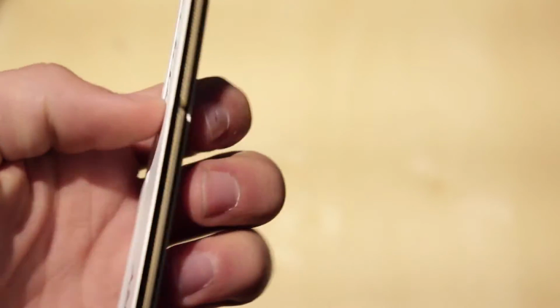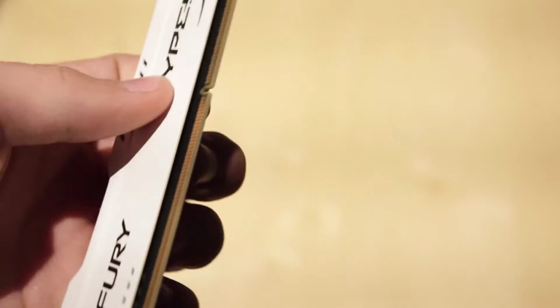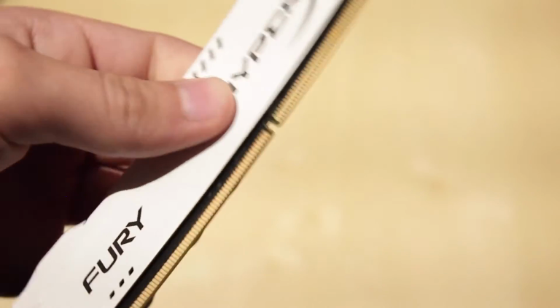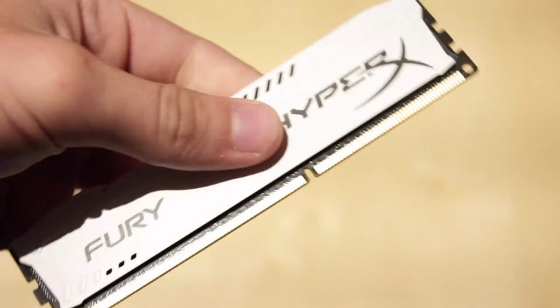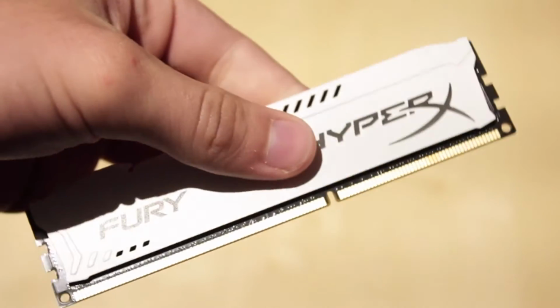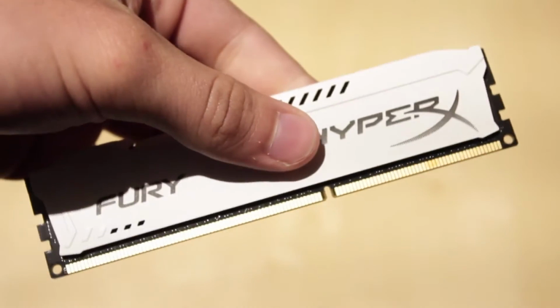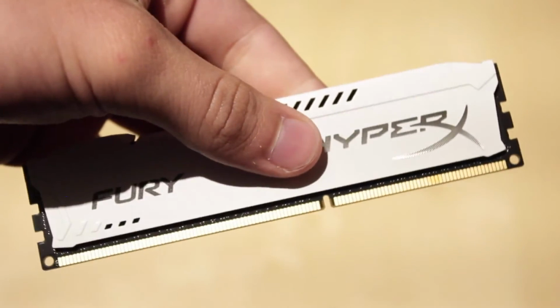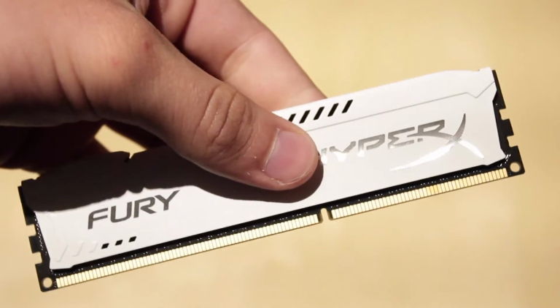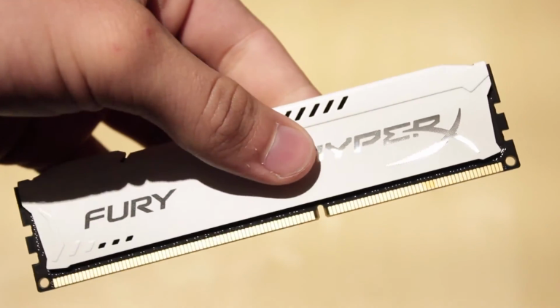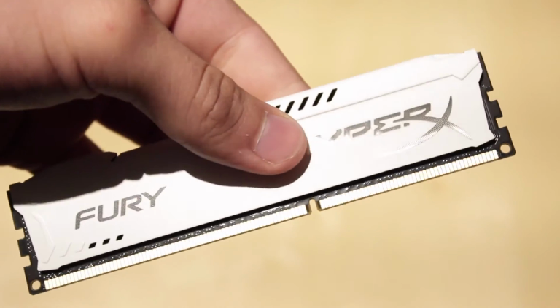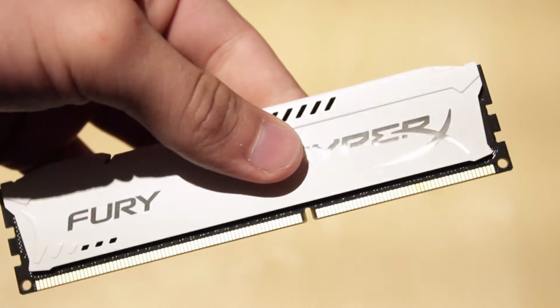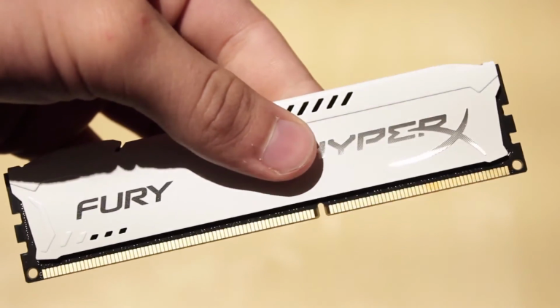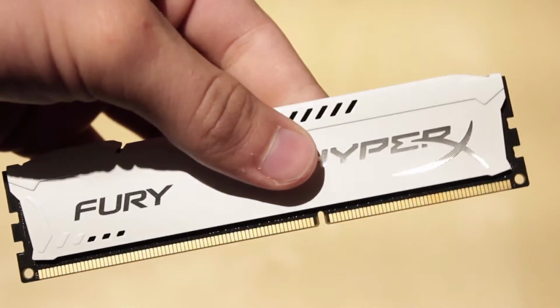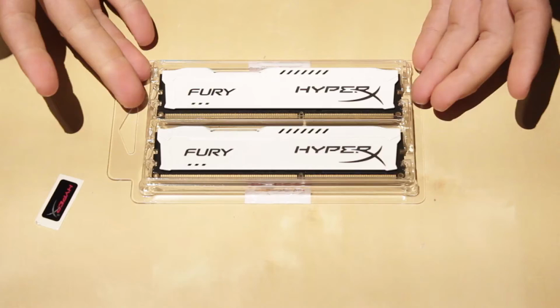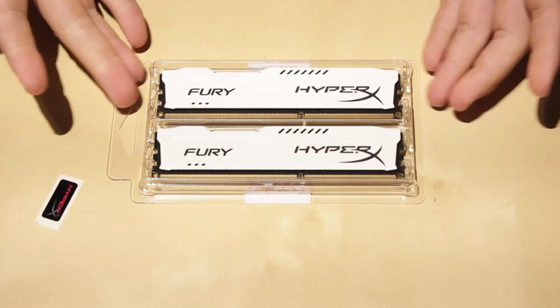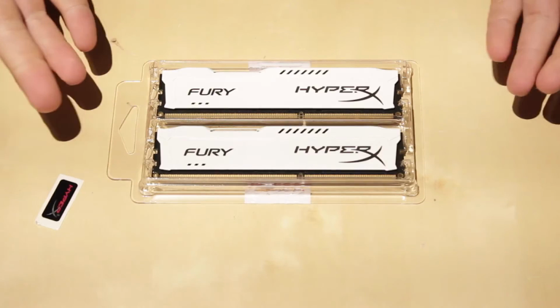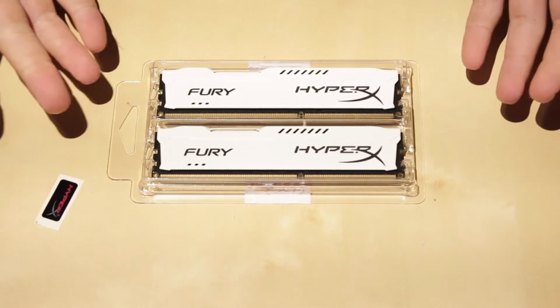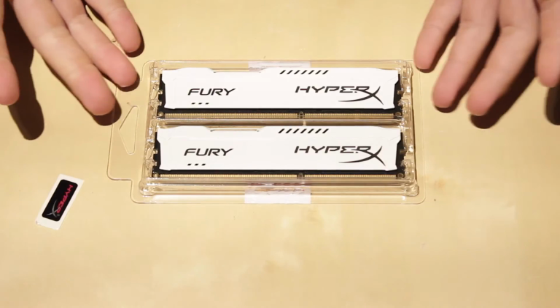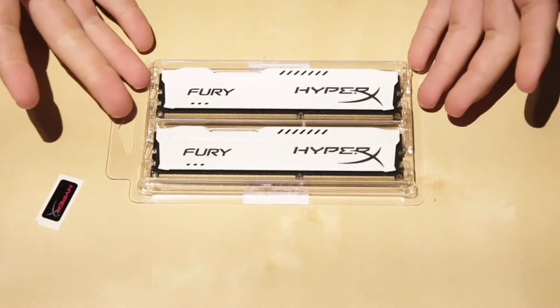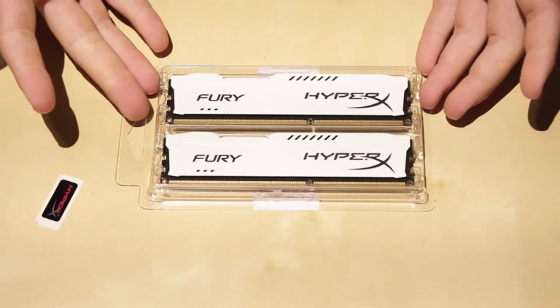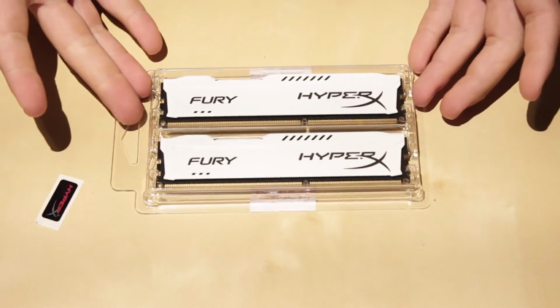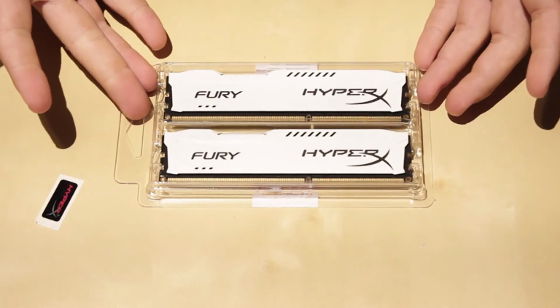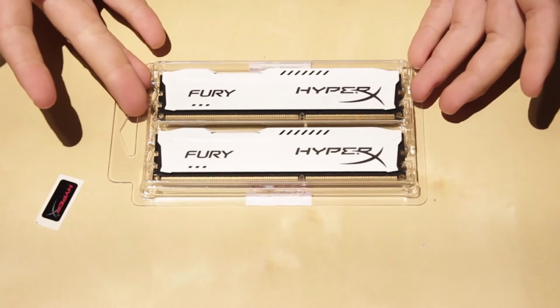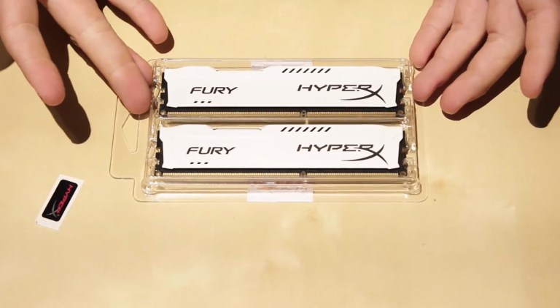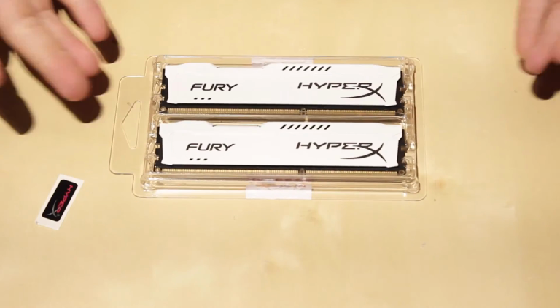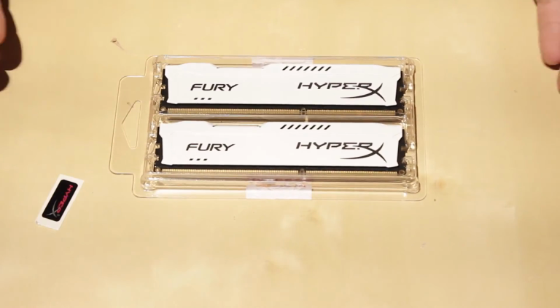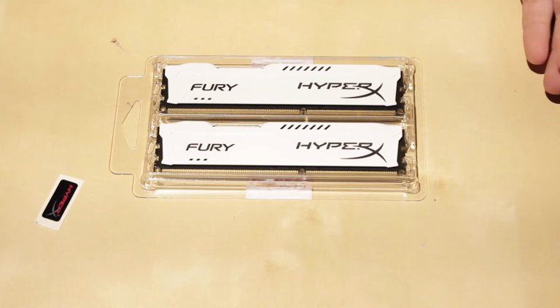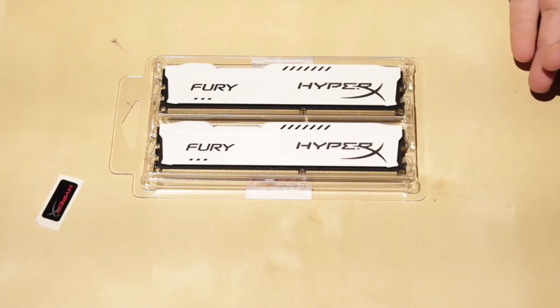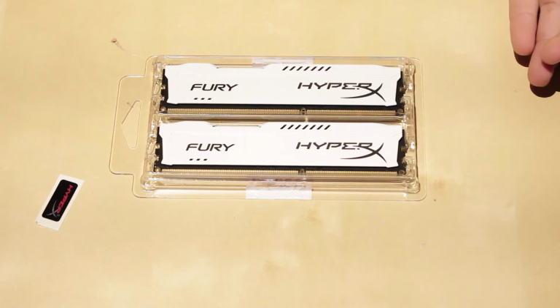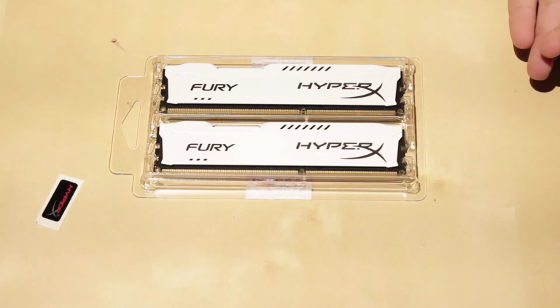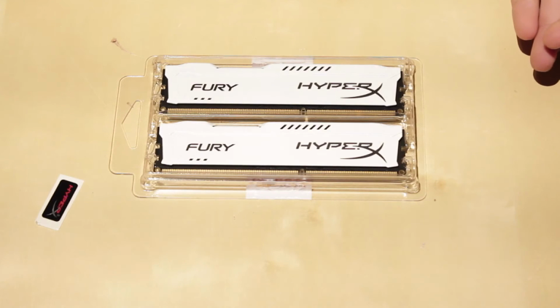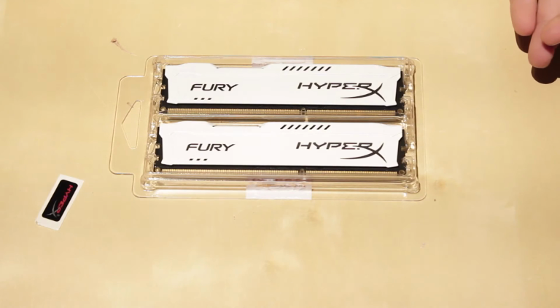Thank you guys for watching. This has been my overview of the HyperX Fury DDR3 RAM kit.